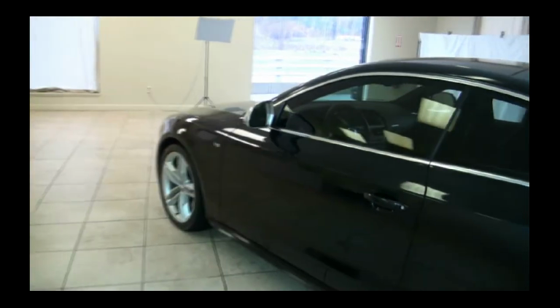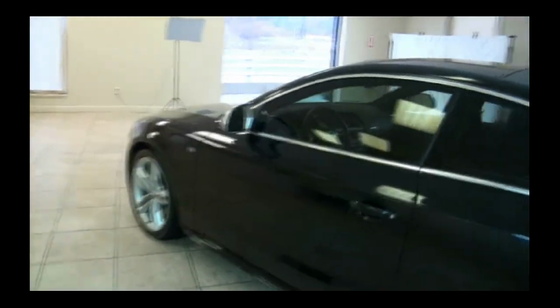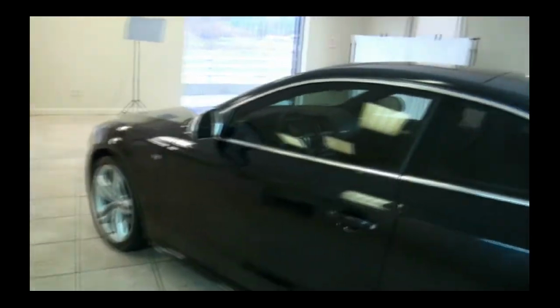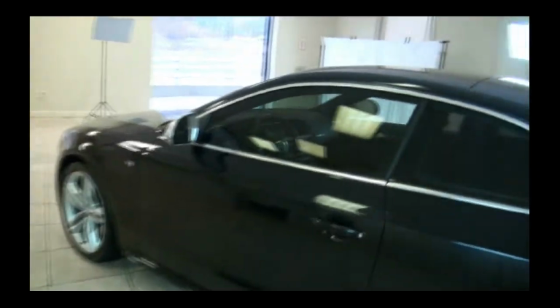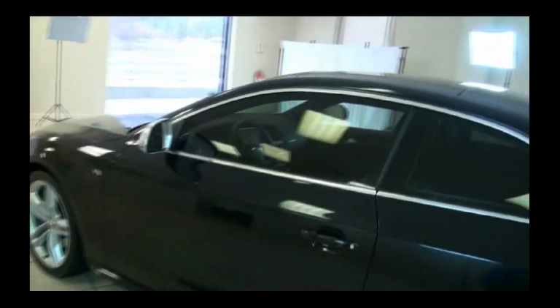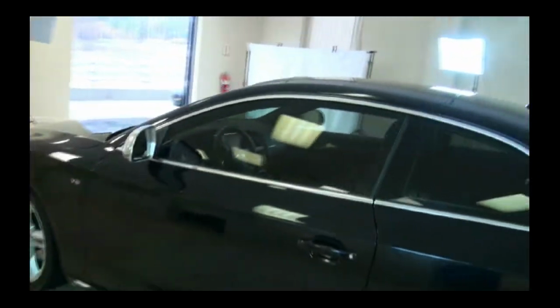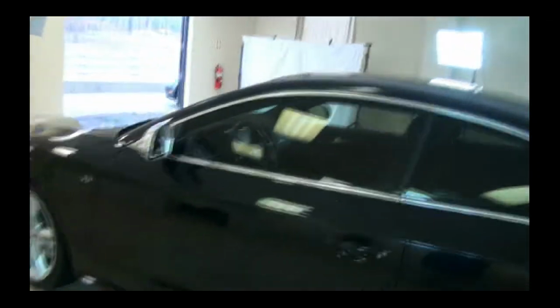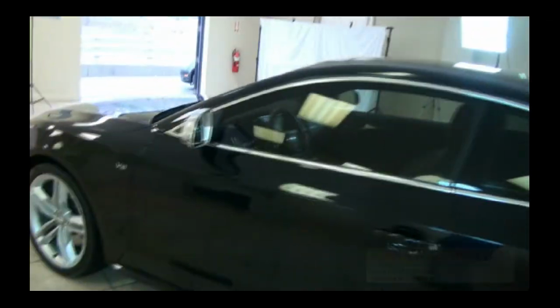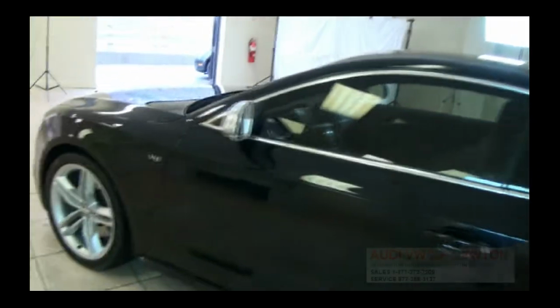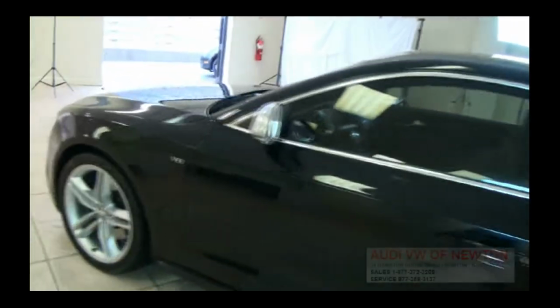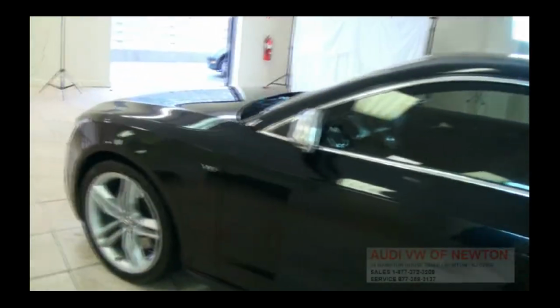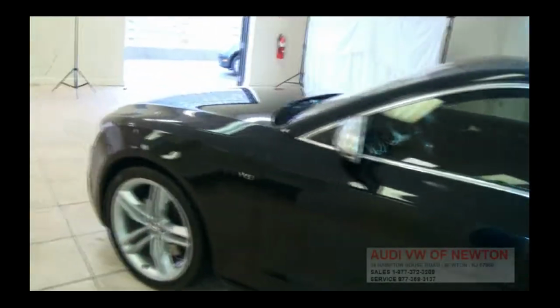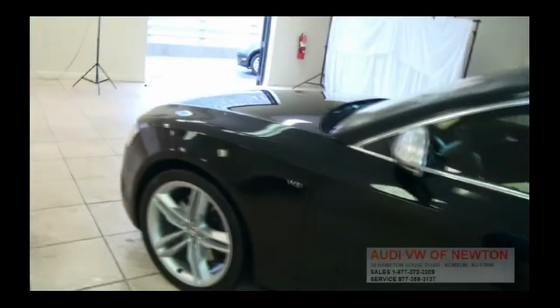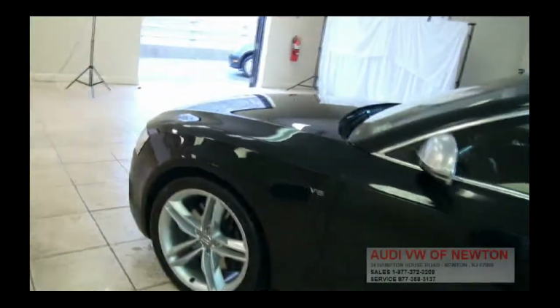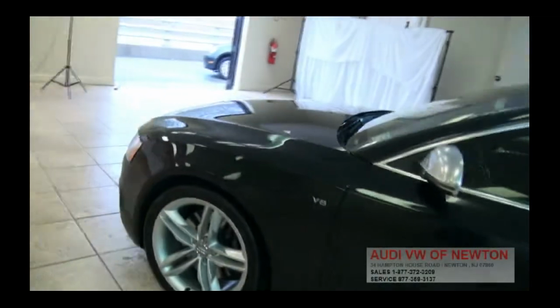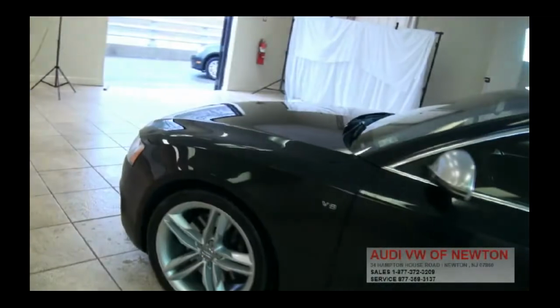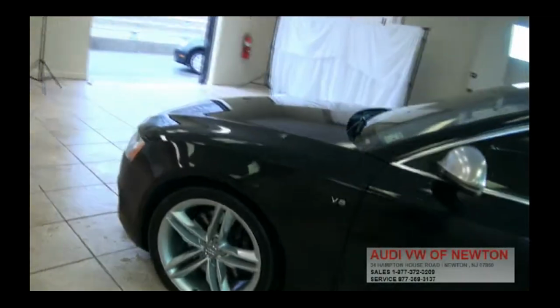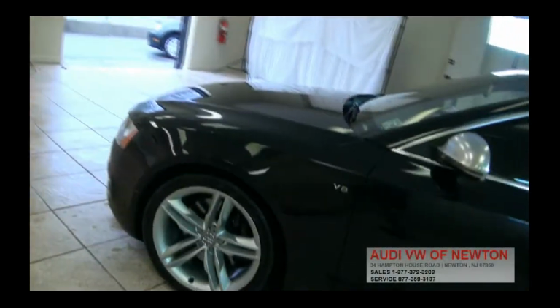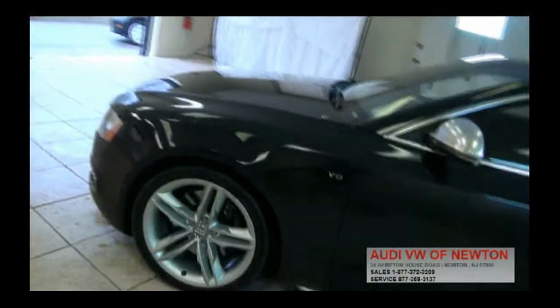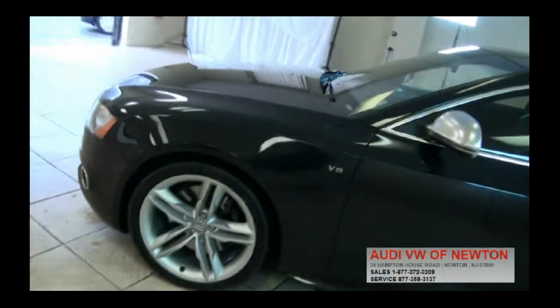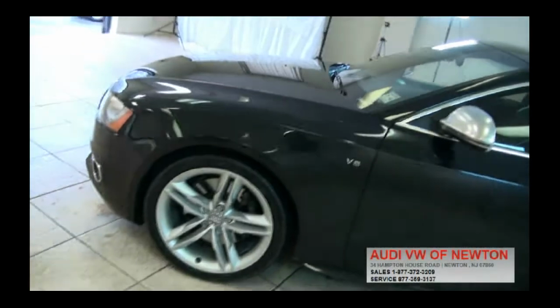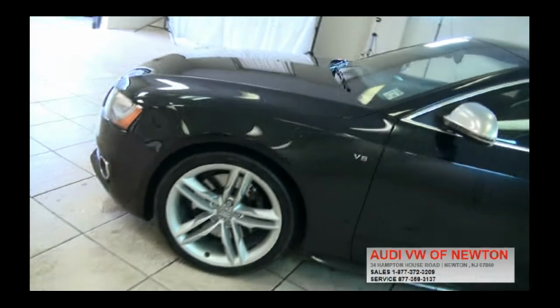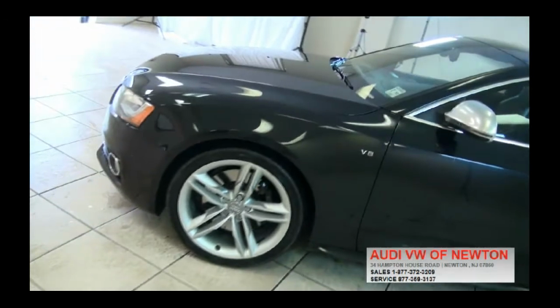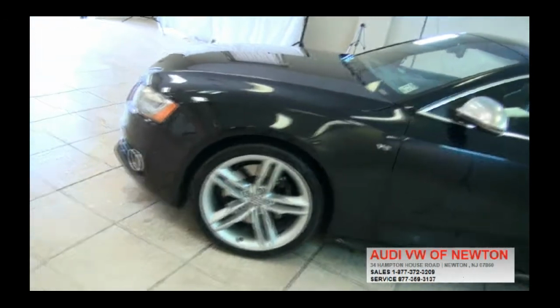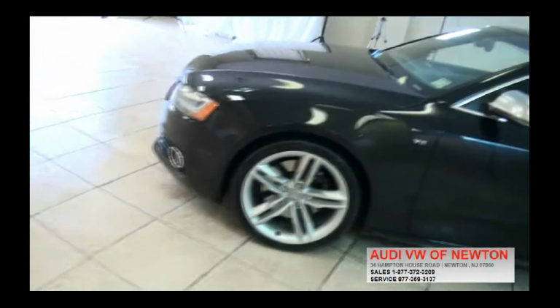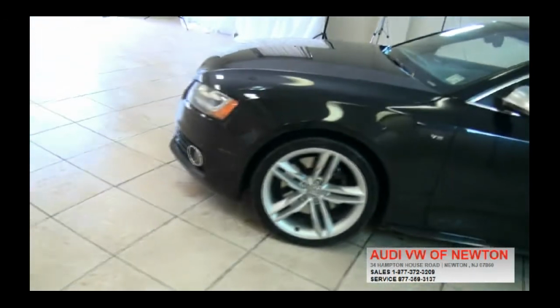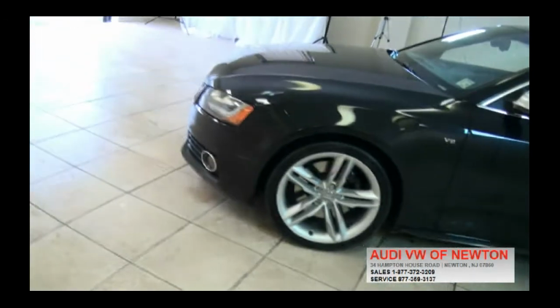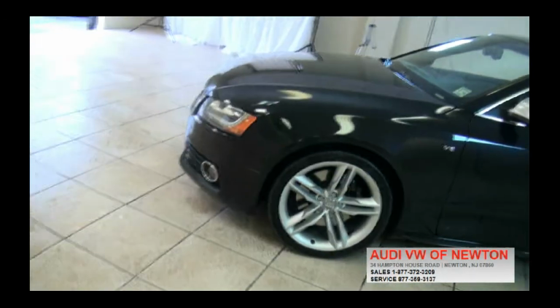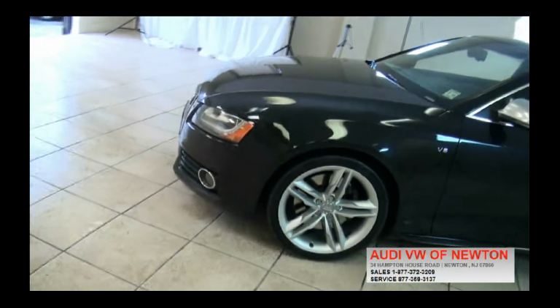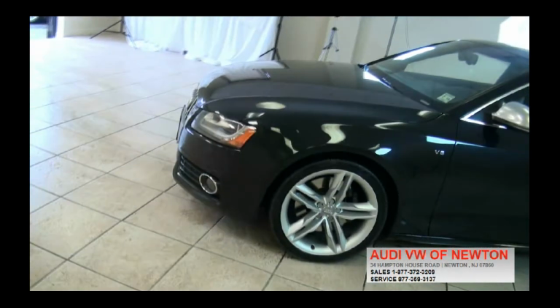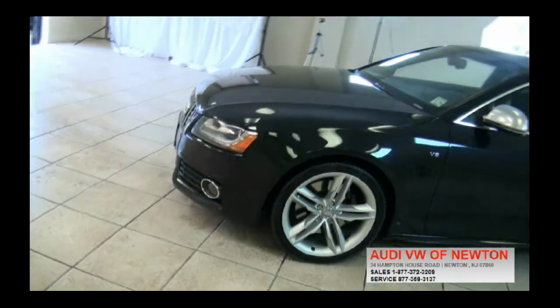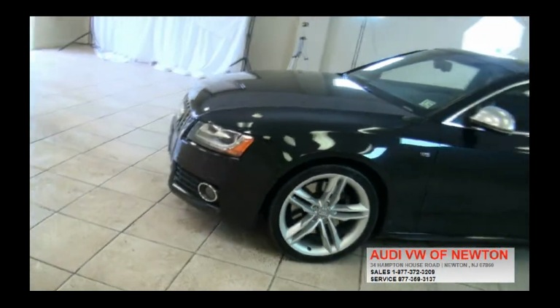It has lightly tinted windows and S5 badging on the brake calipers.